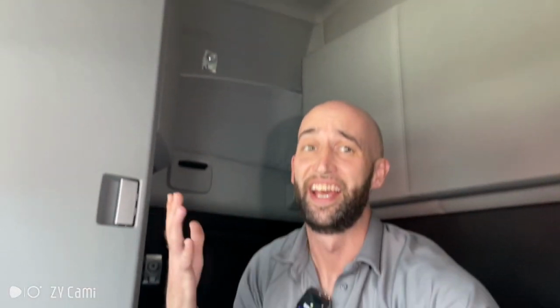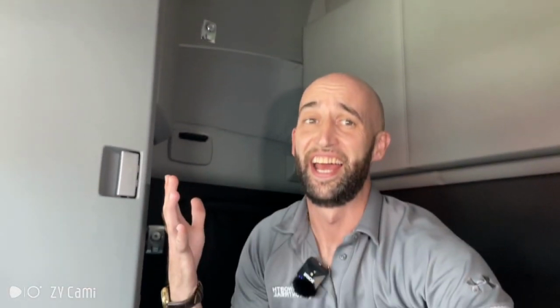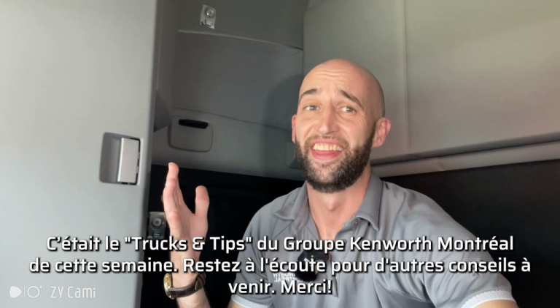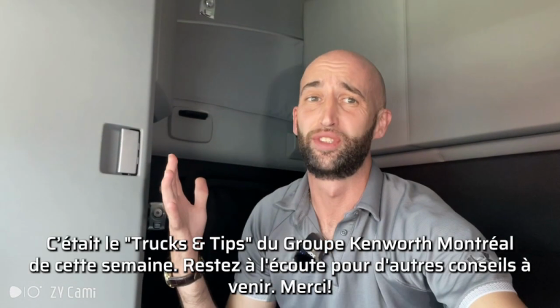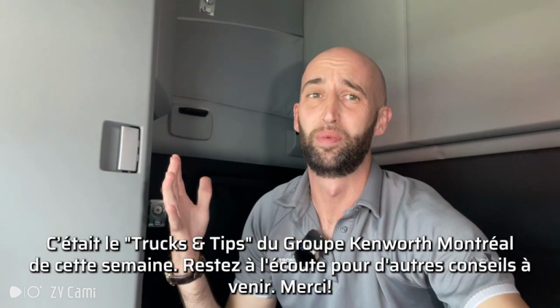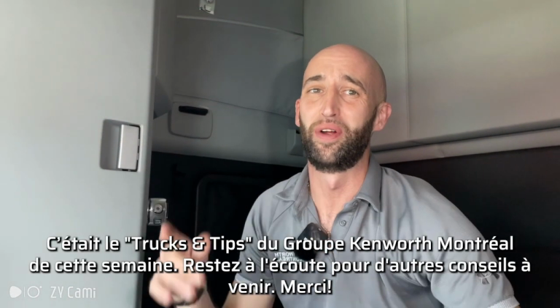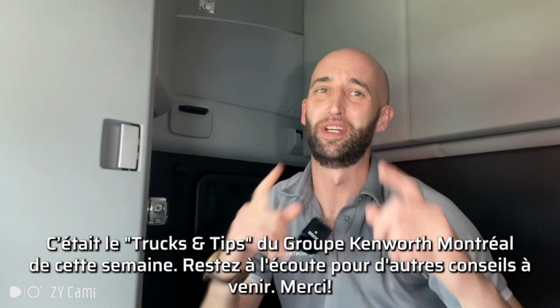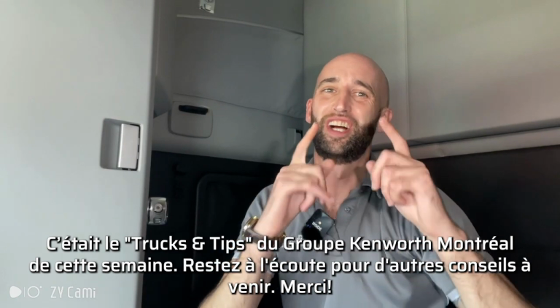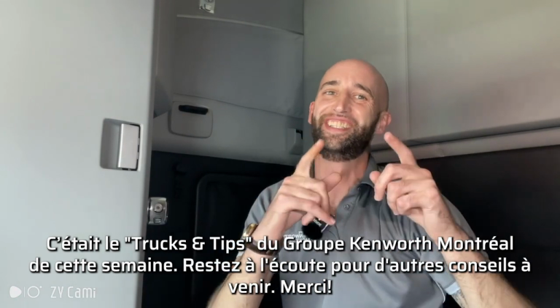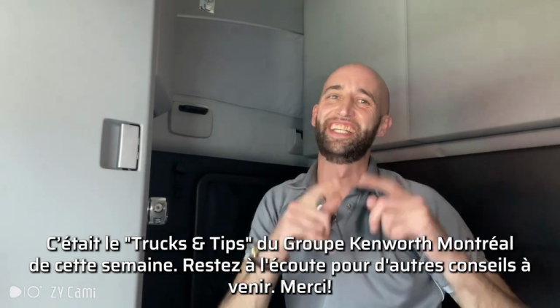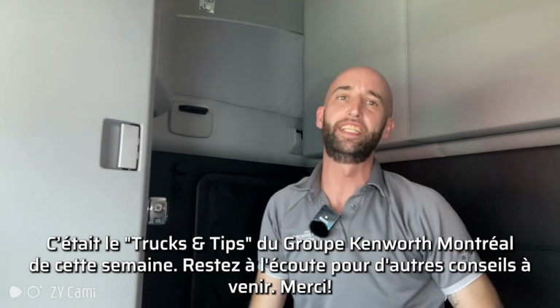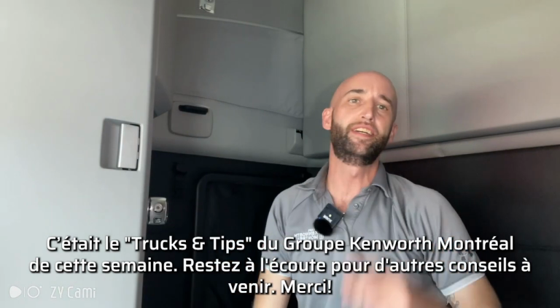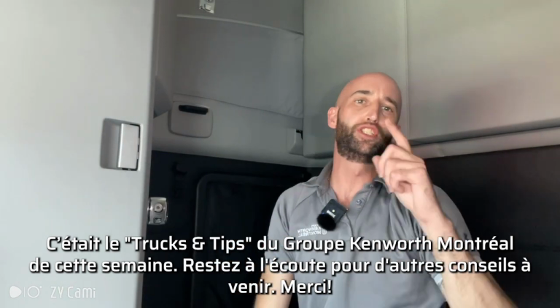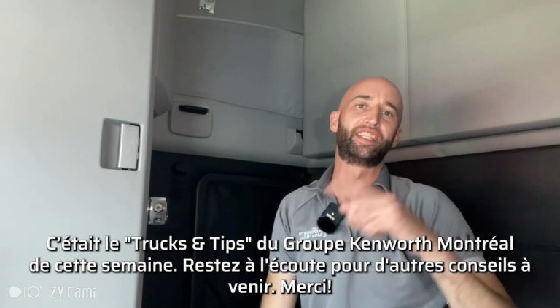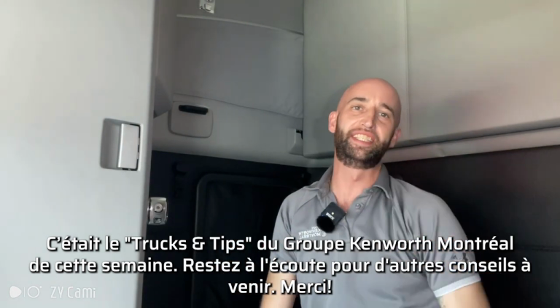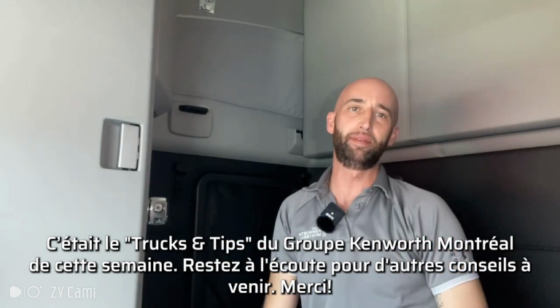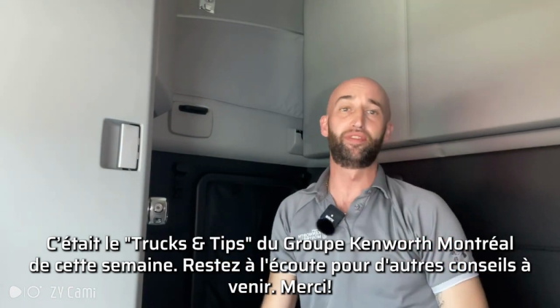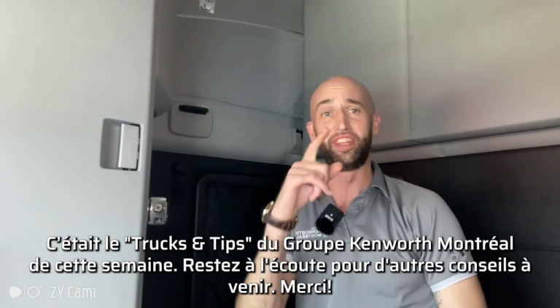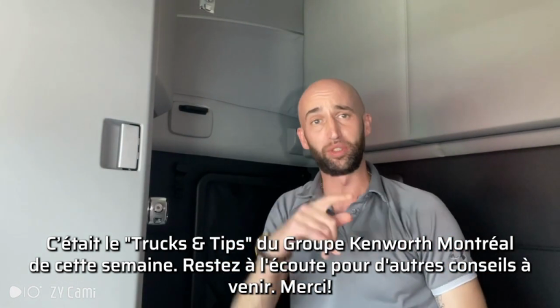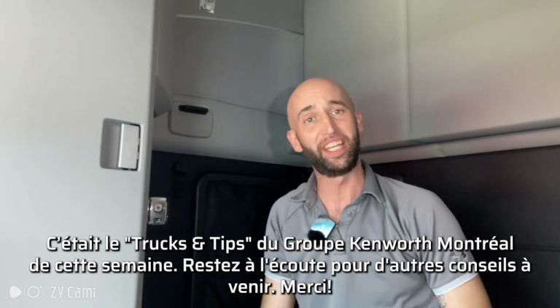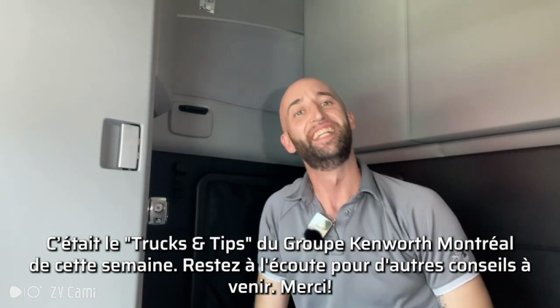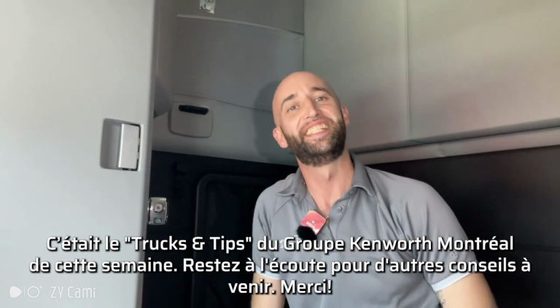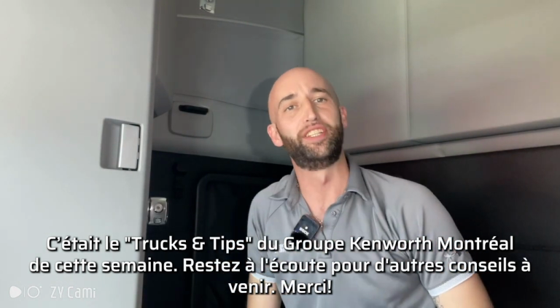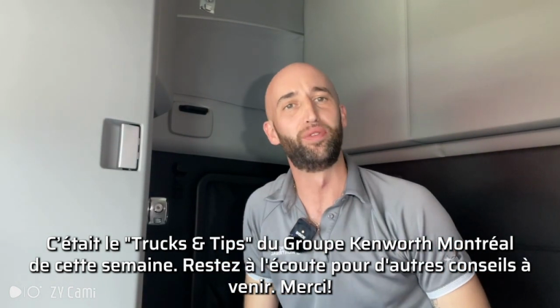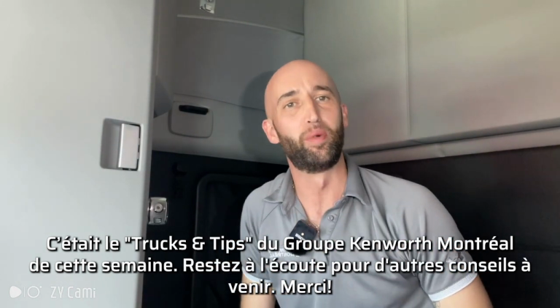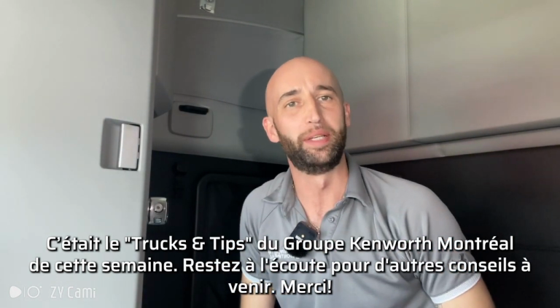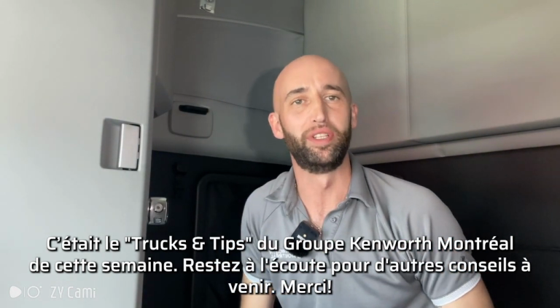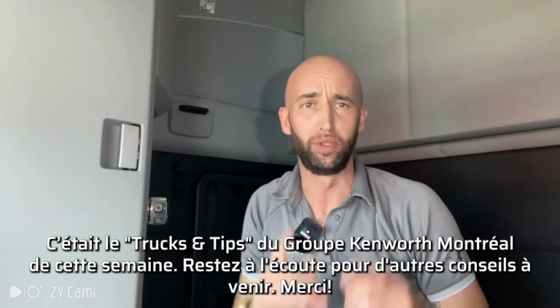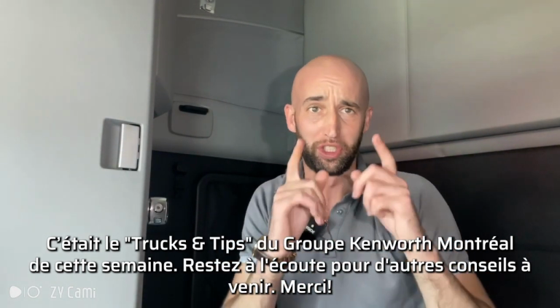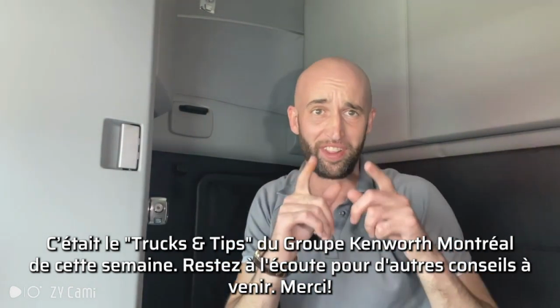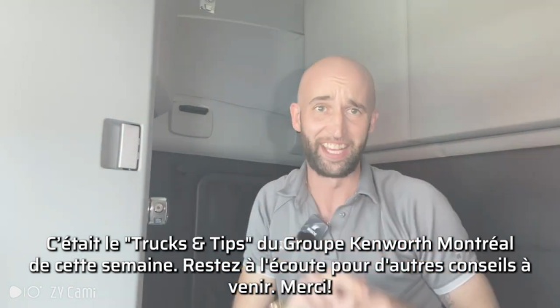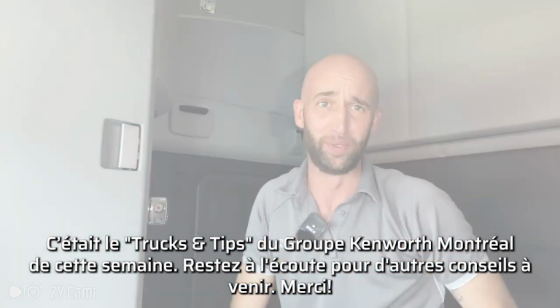And that's Group K with Montreal TNT Trucks and Tips for this week. Stay tuned for more tips in the future. Thank you.